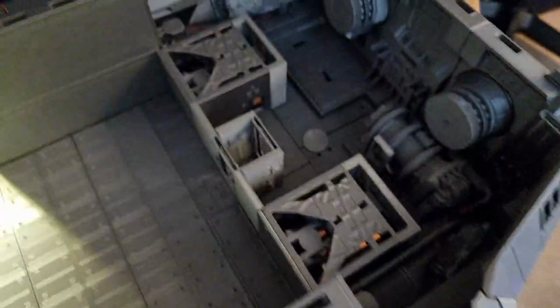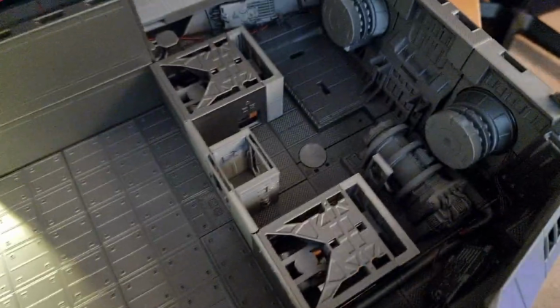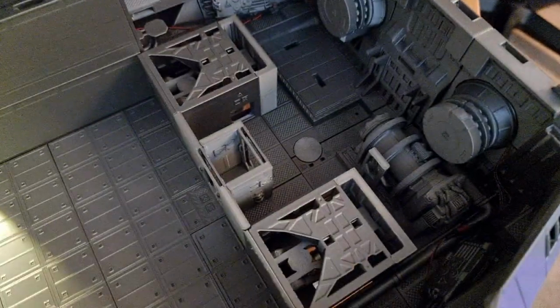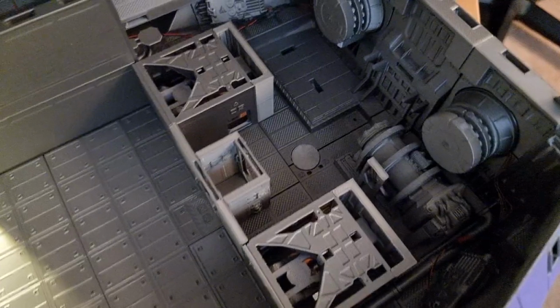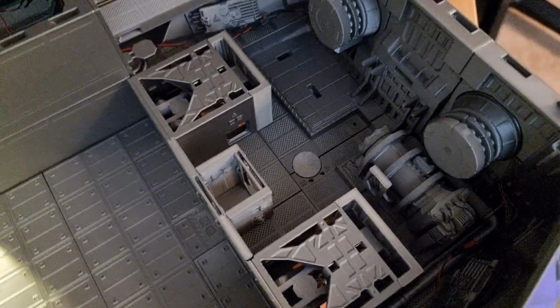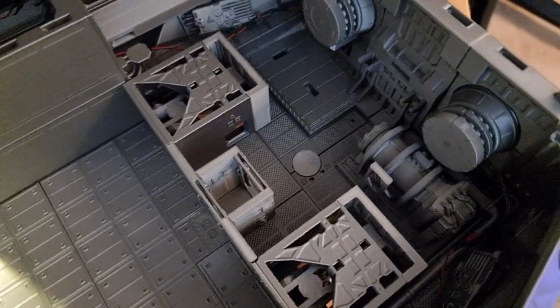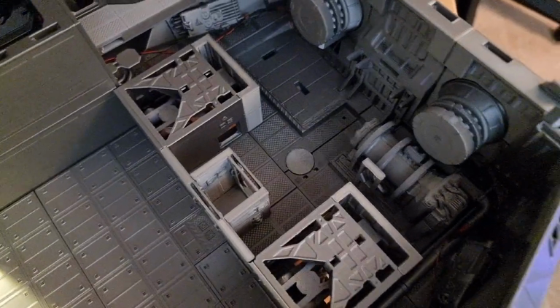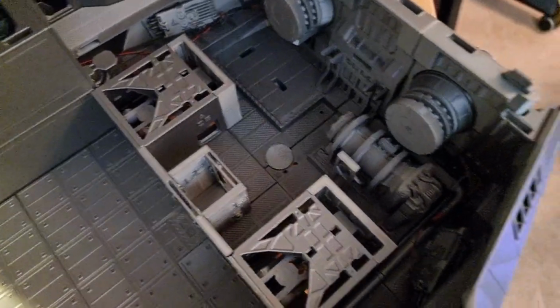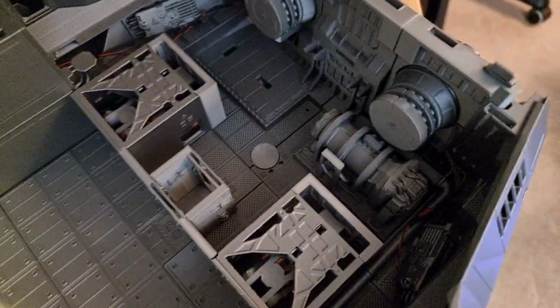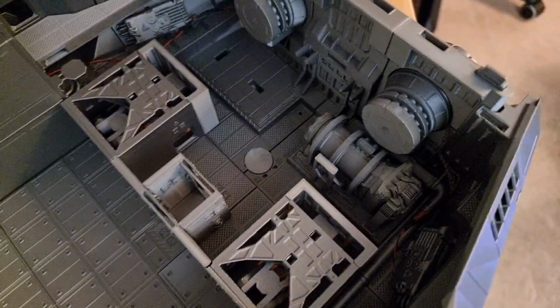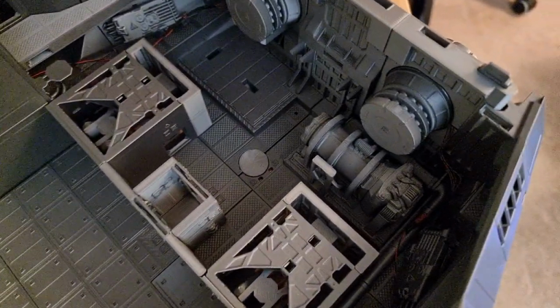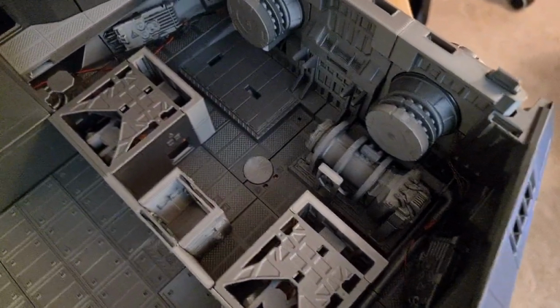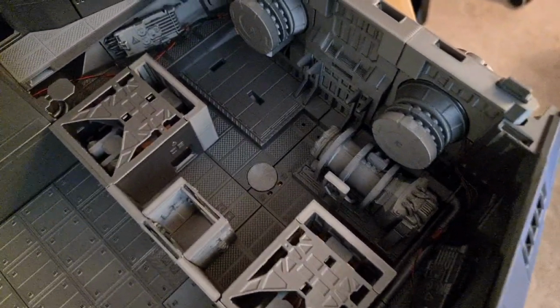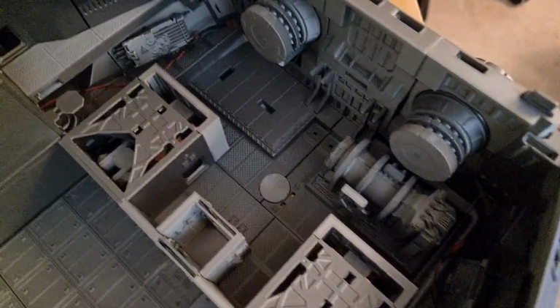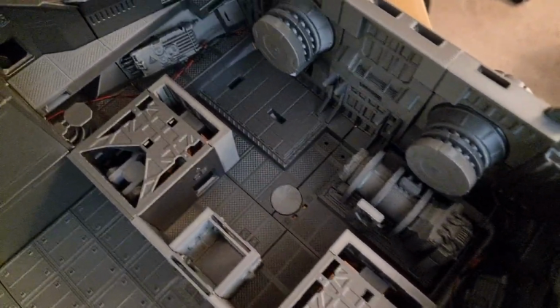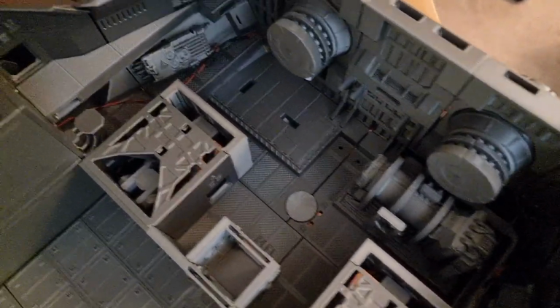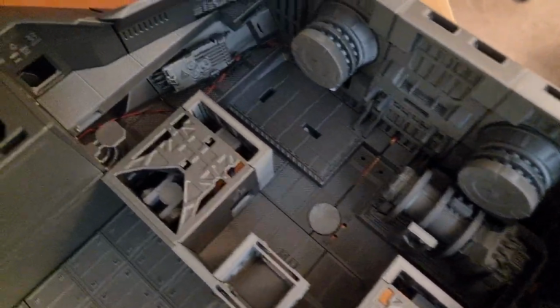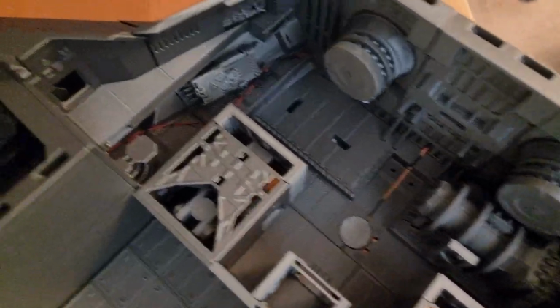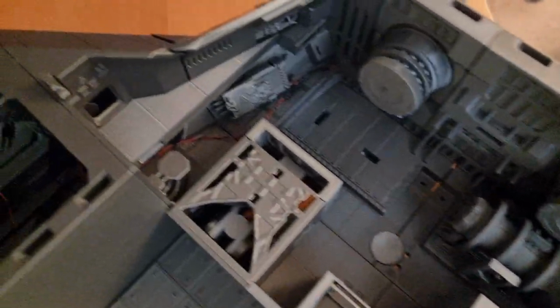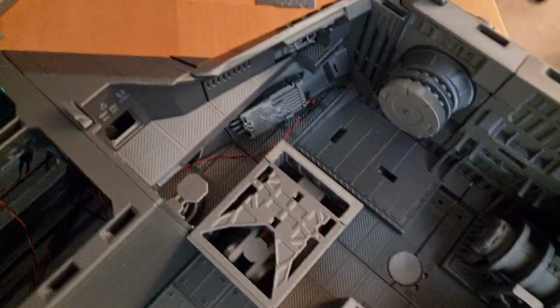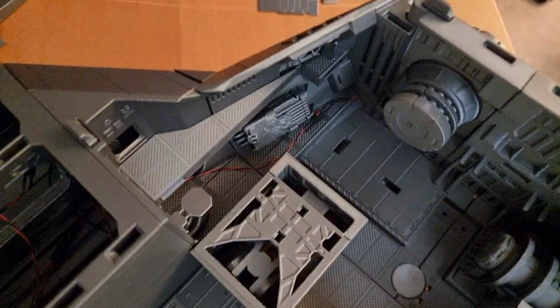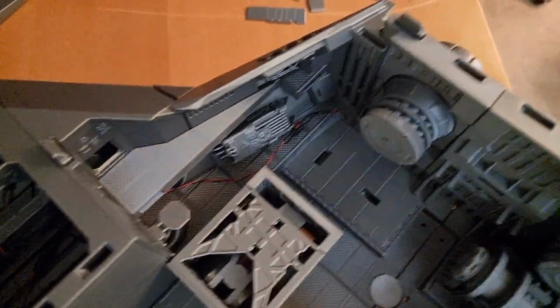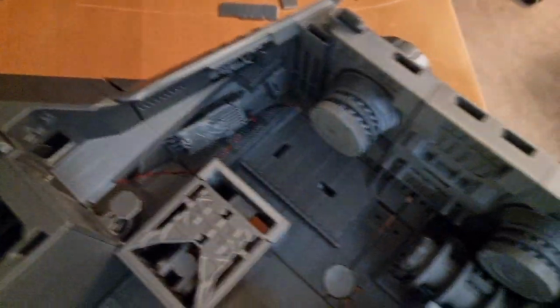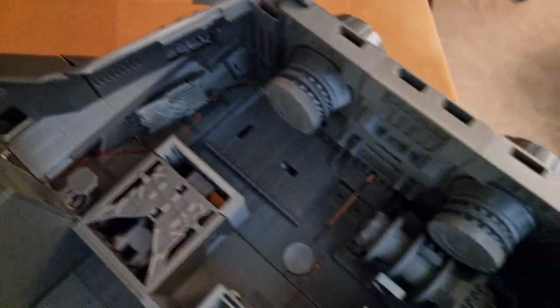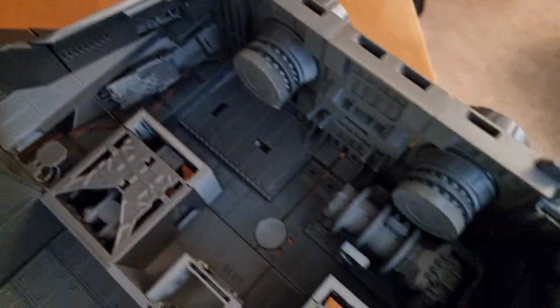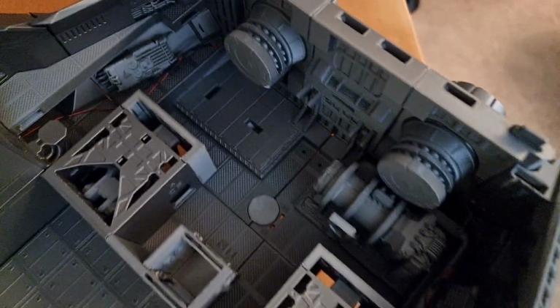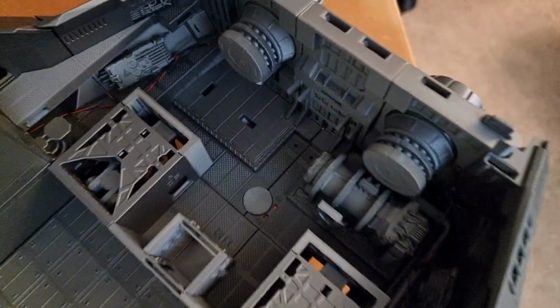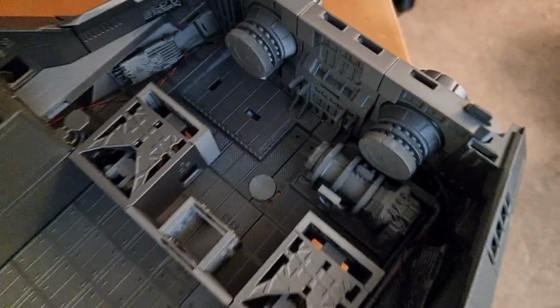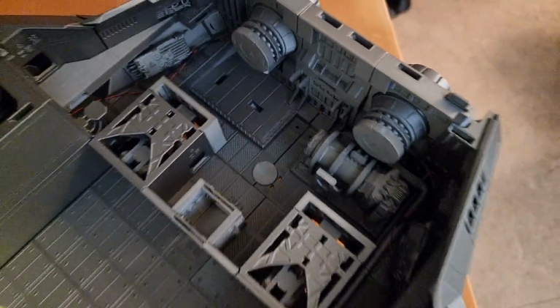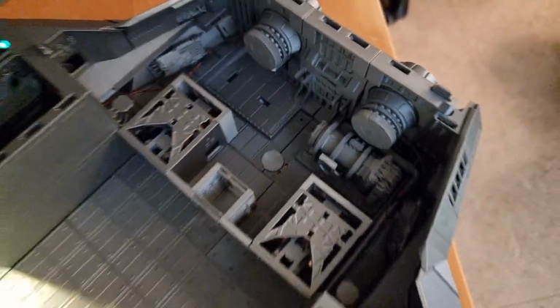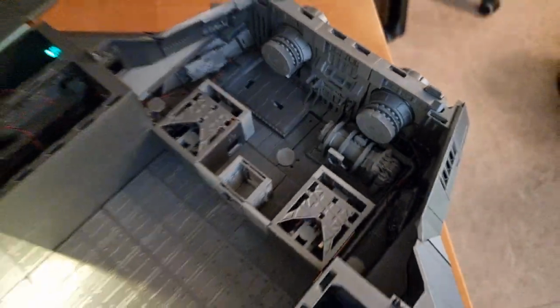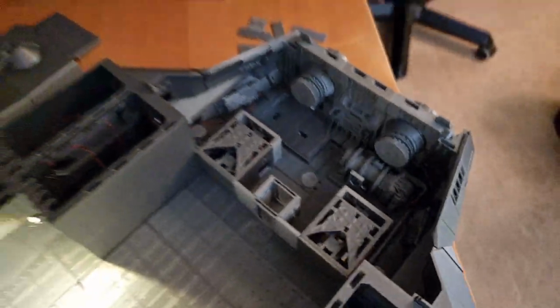And under here we have the power plant, engine supply, and maneuver drives.